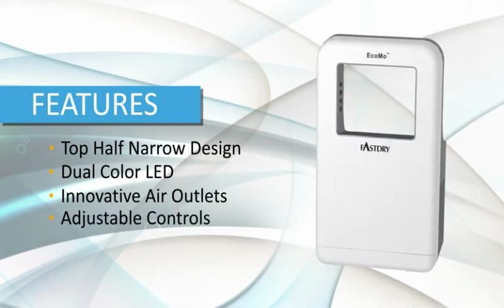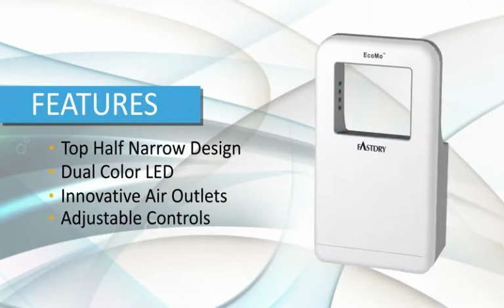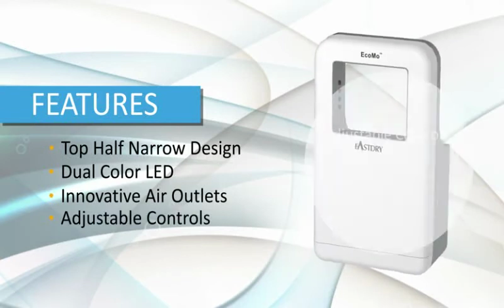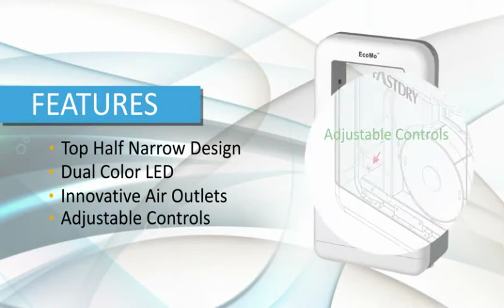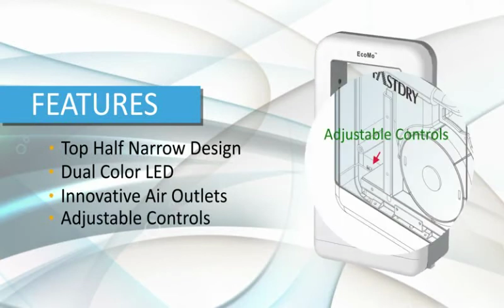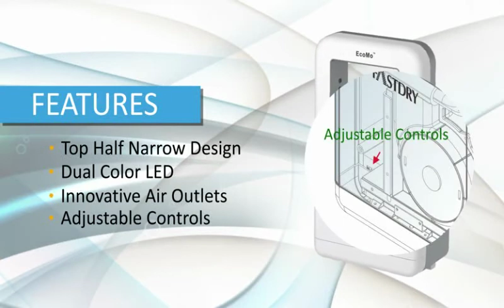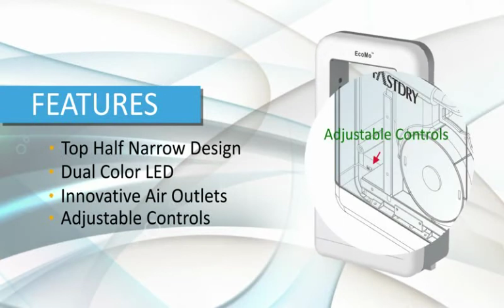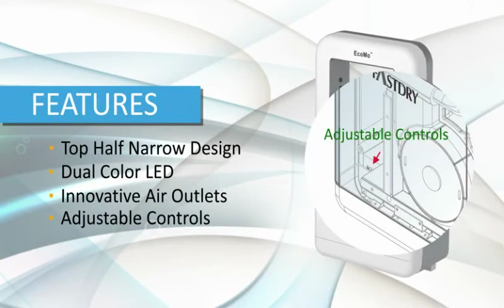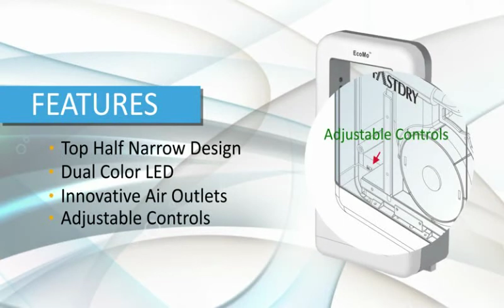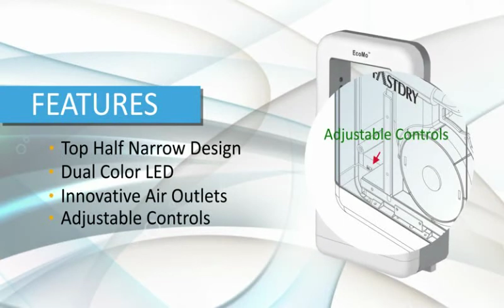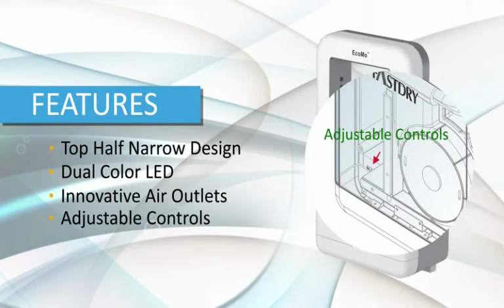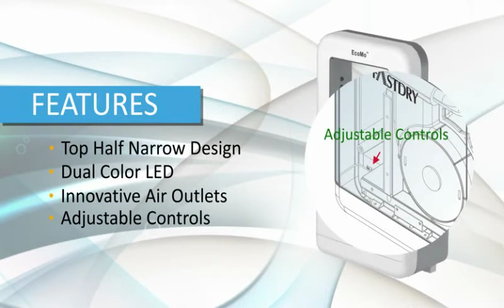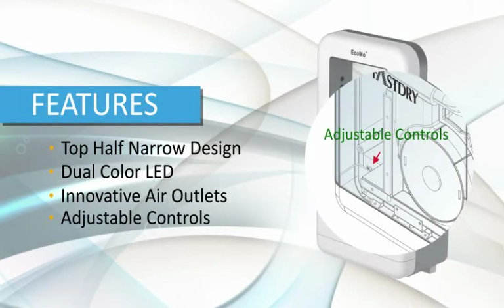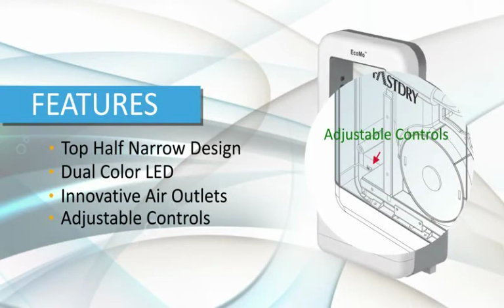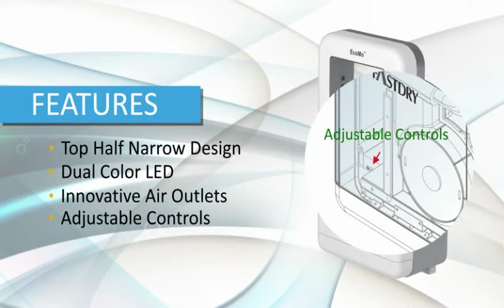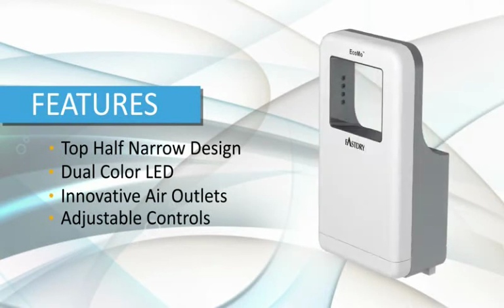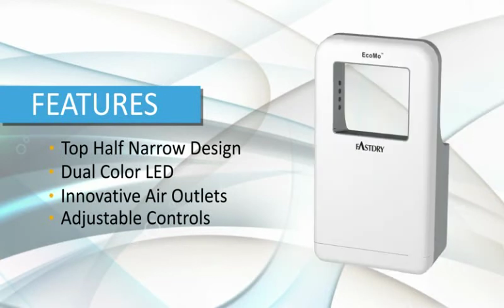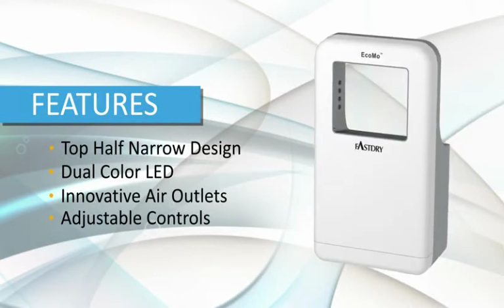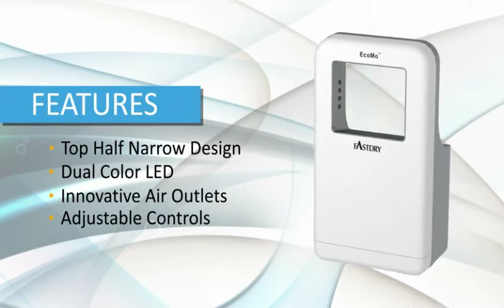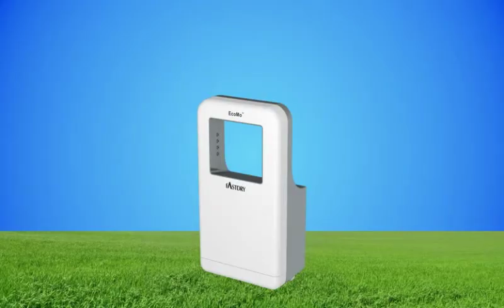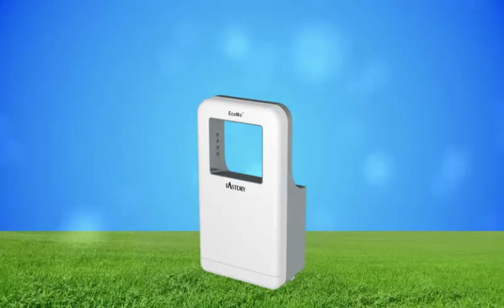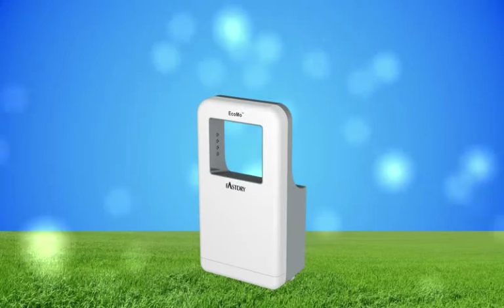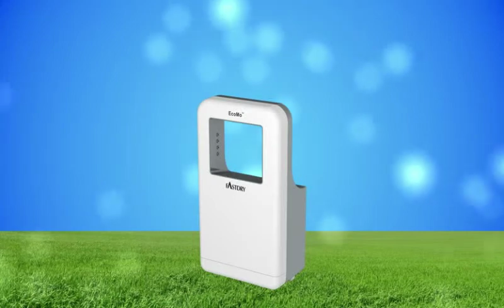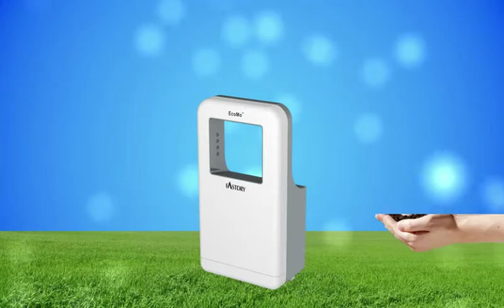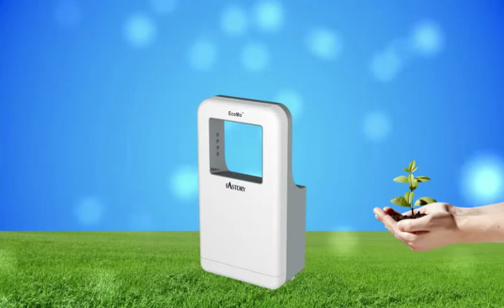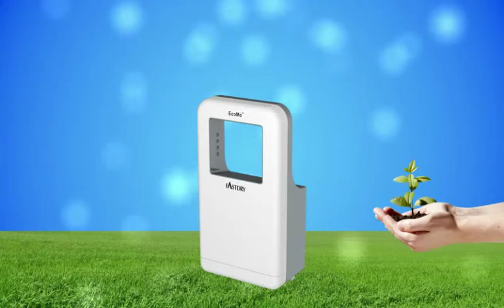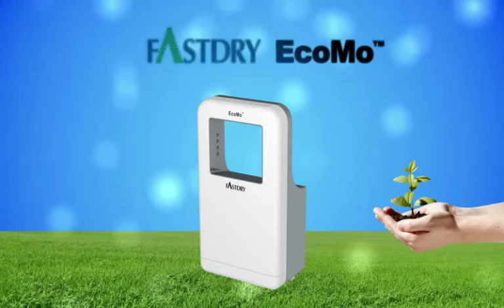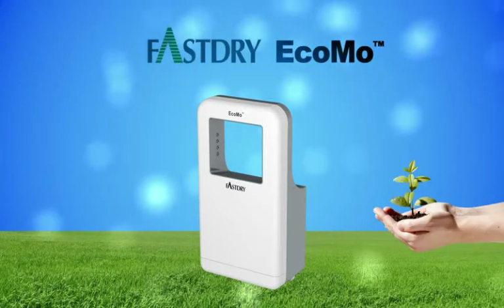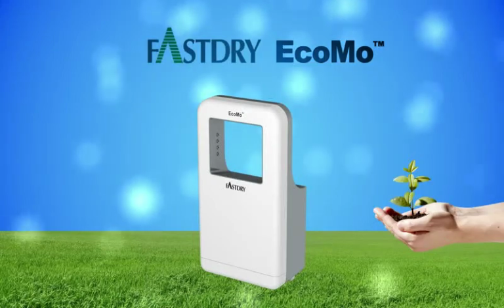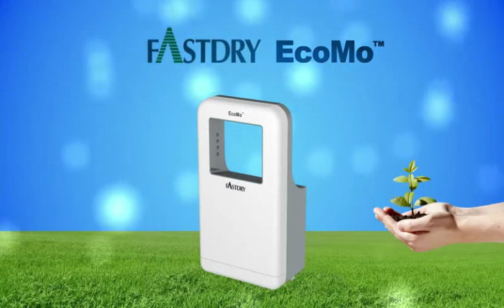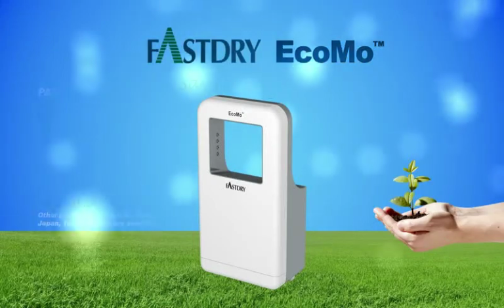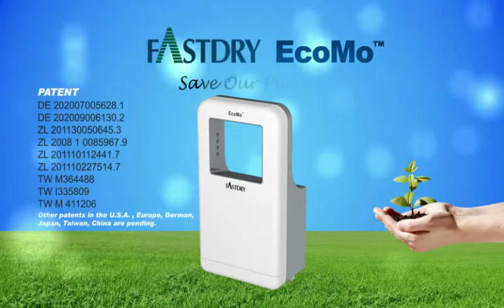Adjustable motor speed has an on and off heater switch. Ecomo — more than you expect.